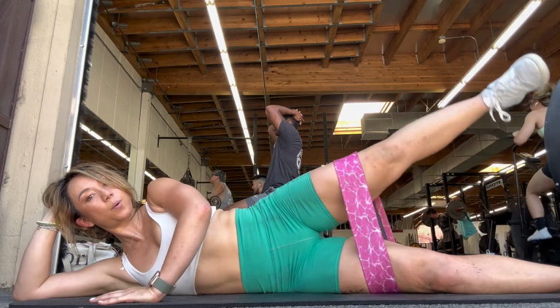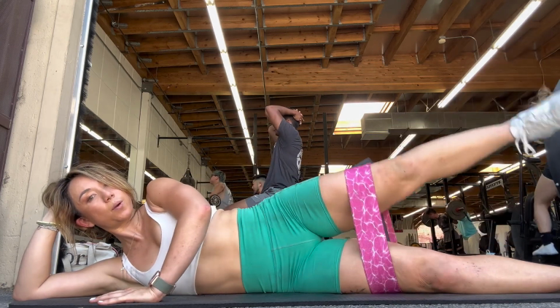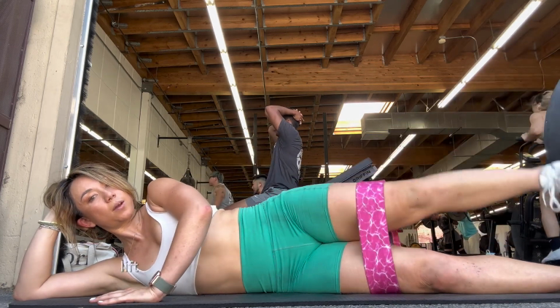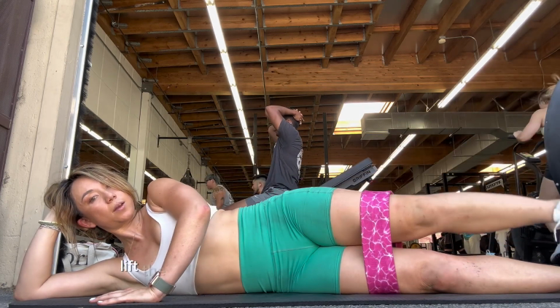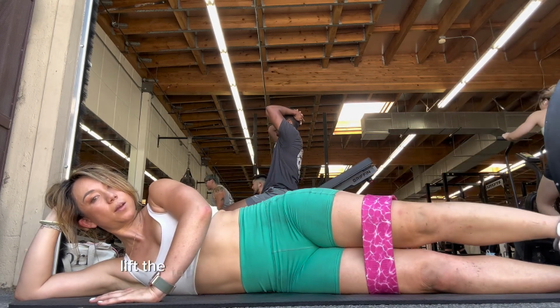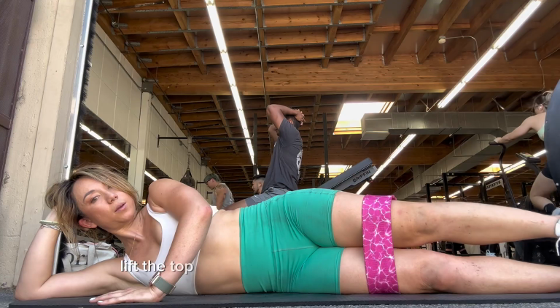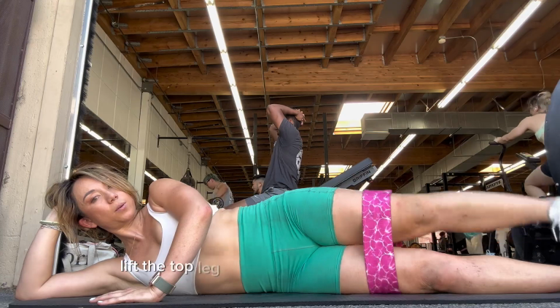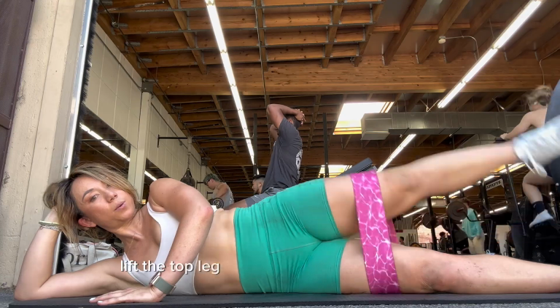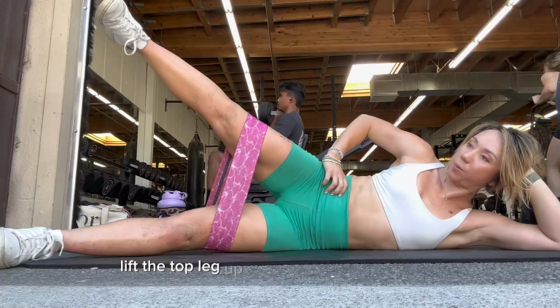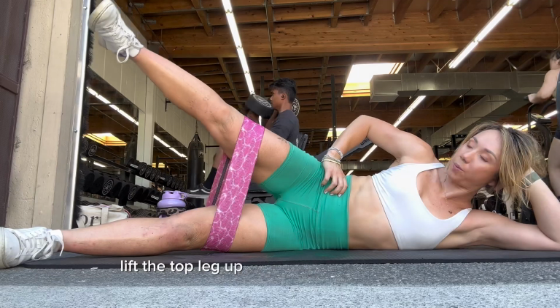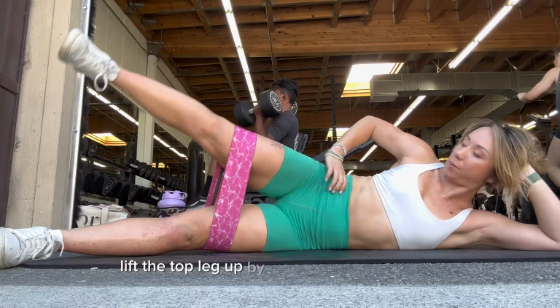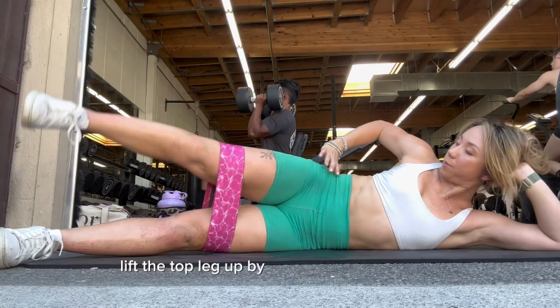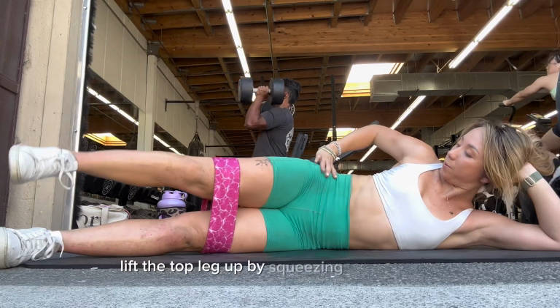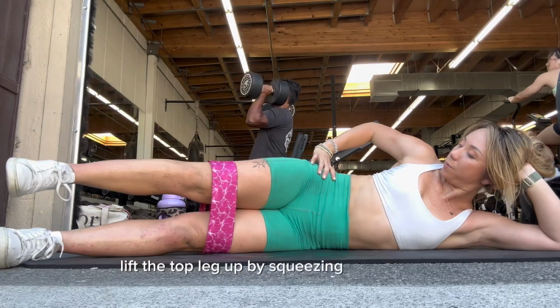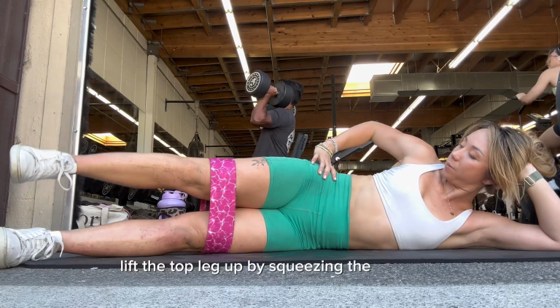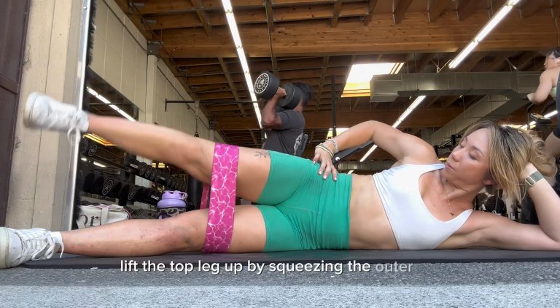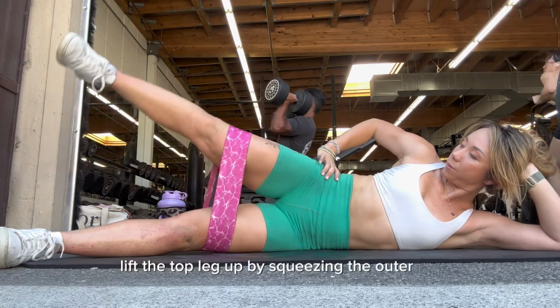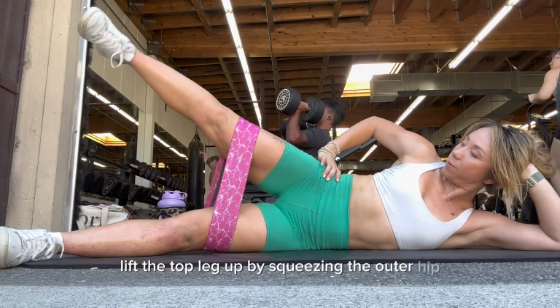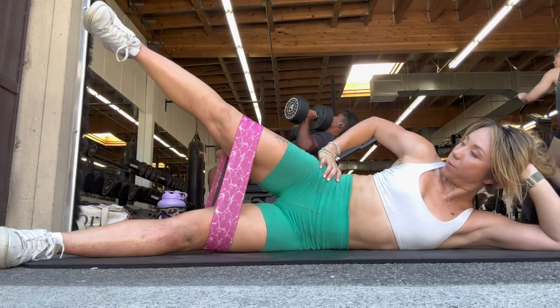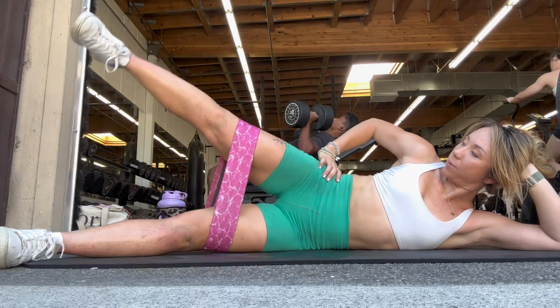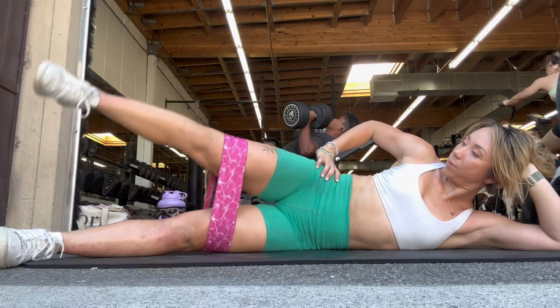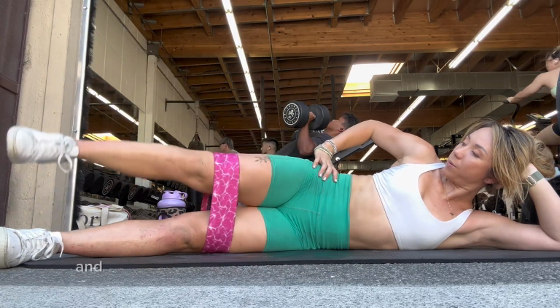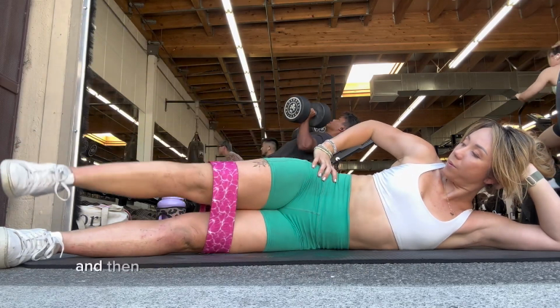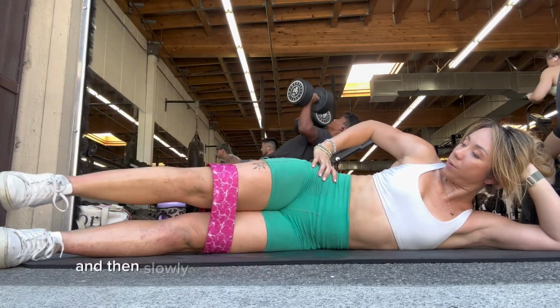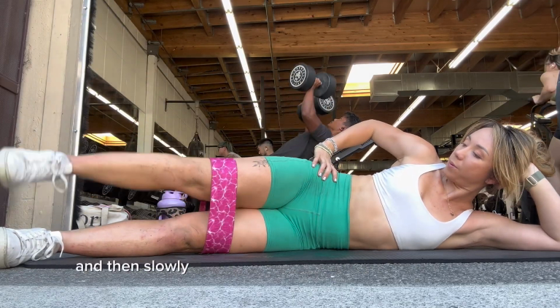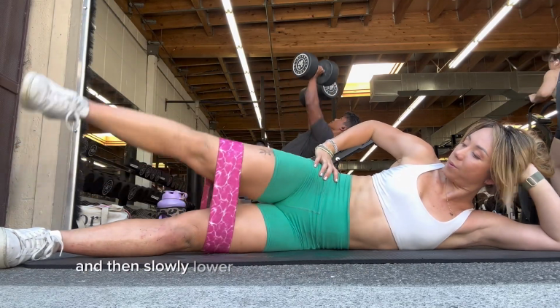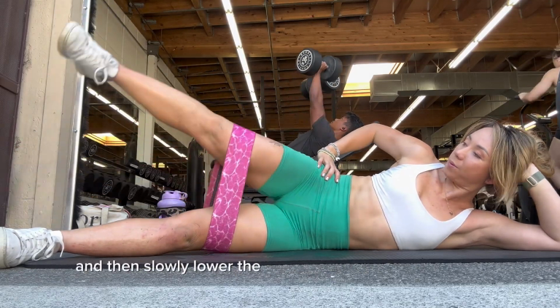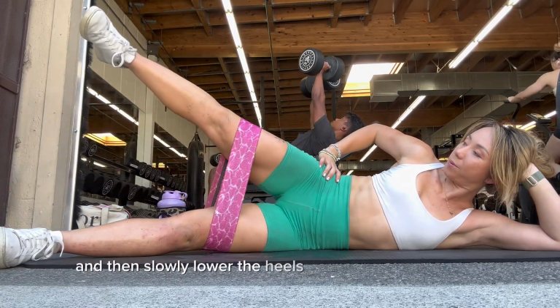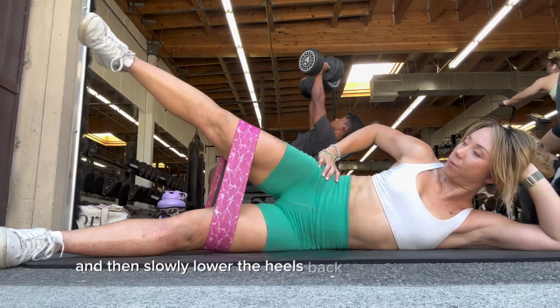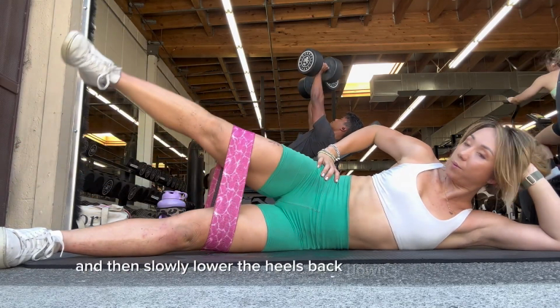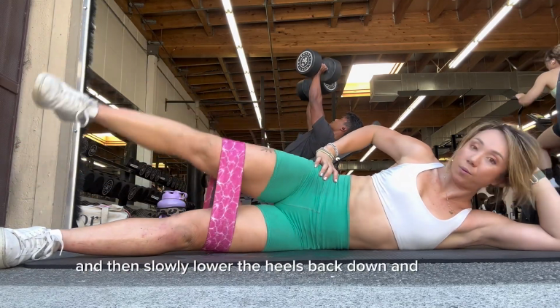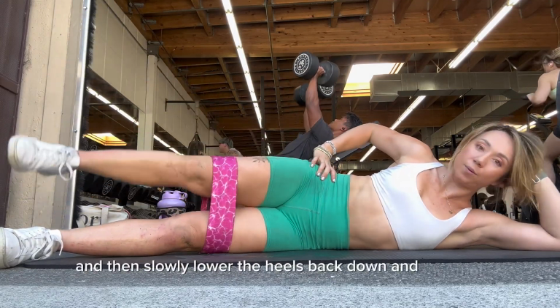Lift the top leg up by squeezing the outer hip and then slowly lower the heel back down and together.